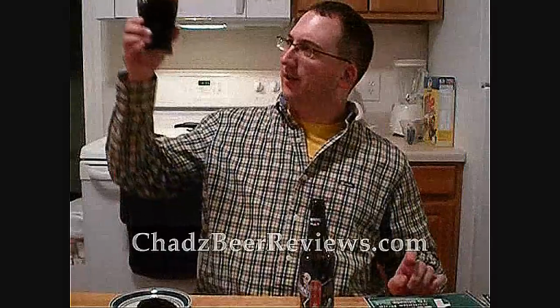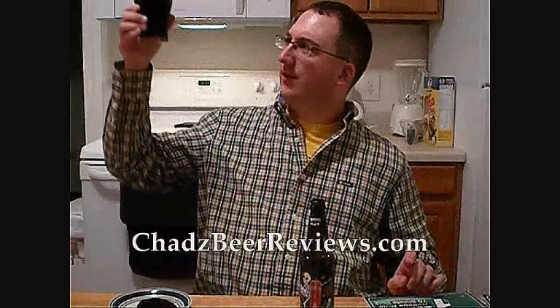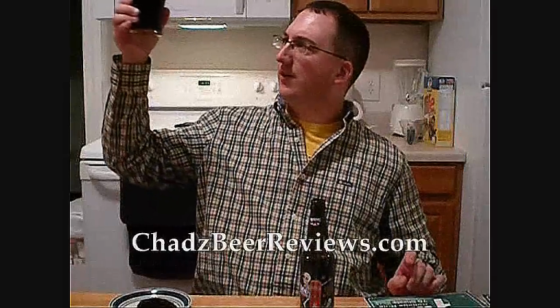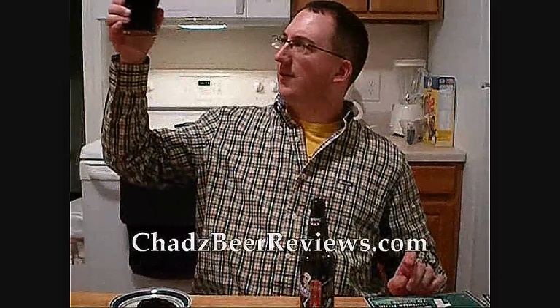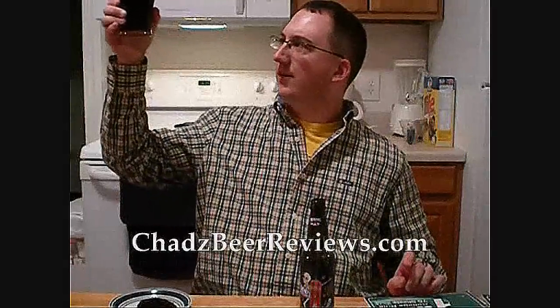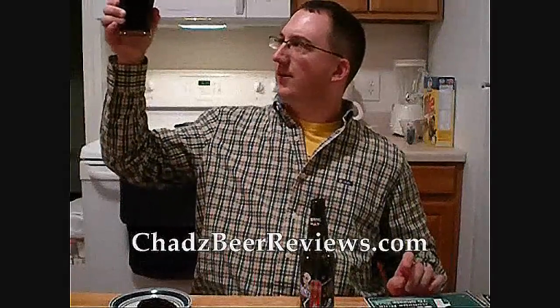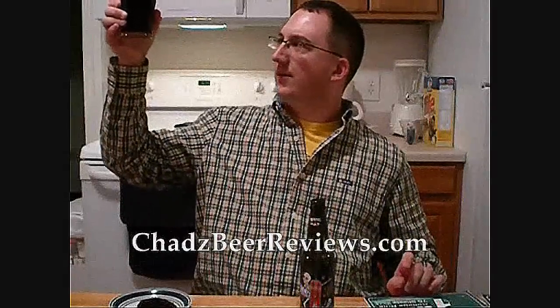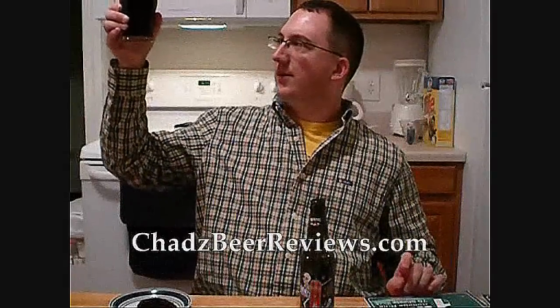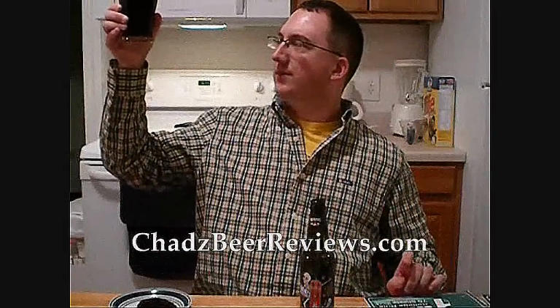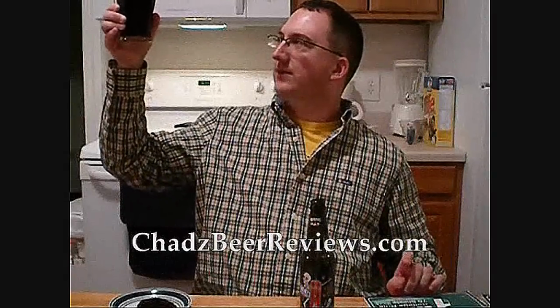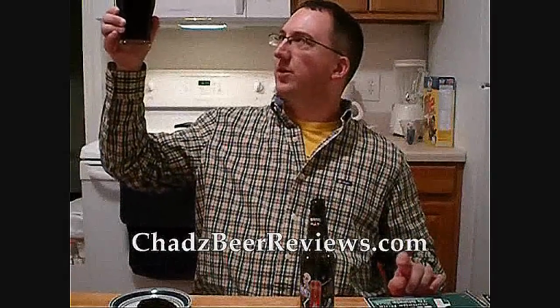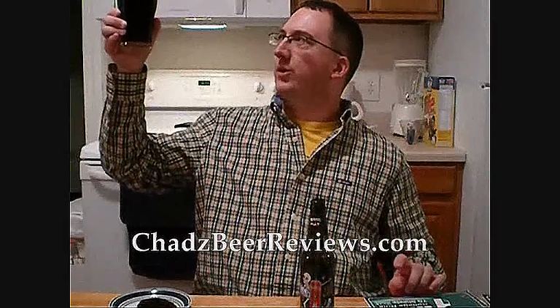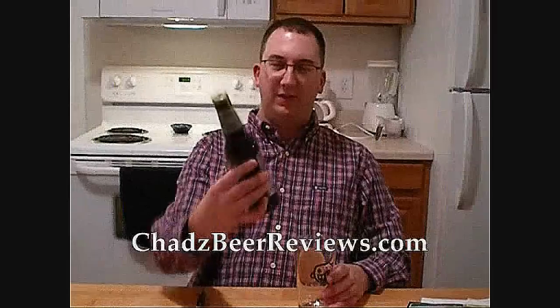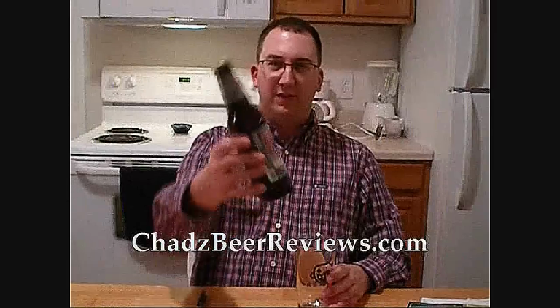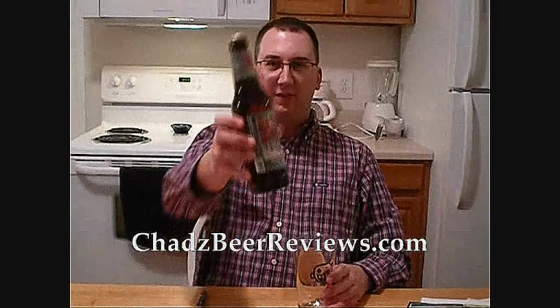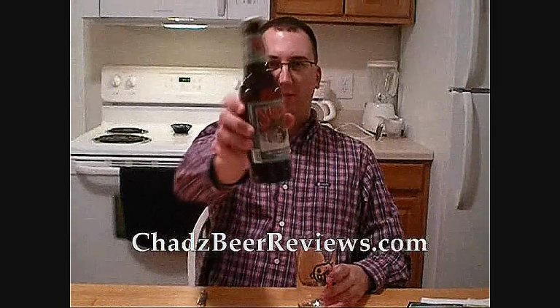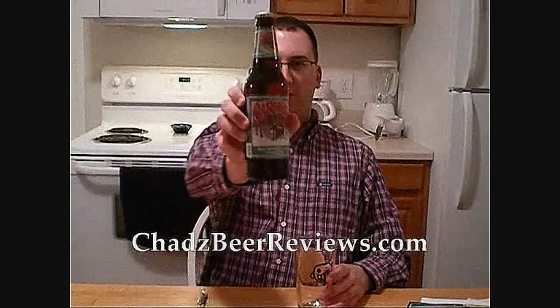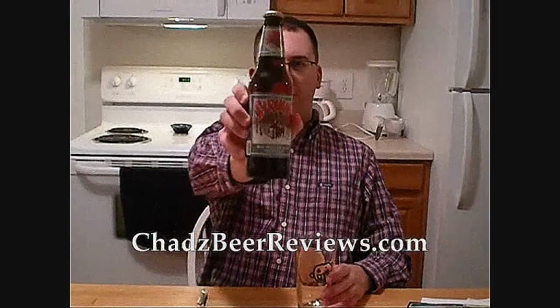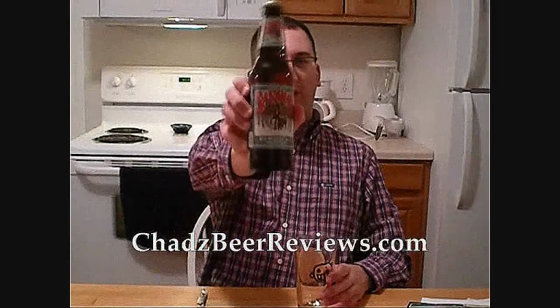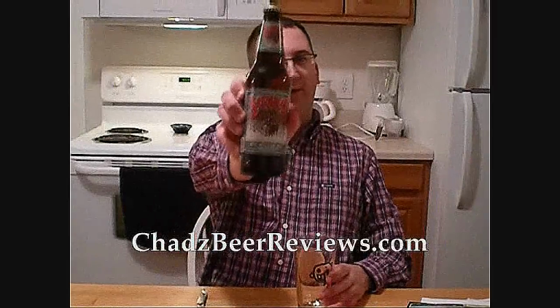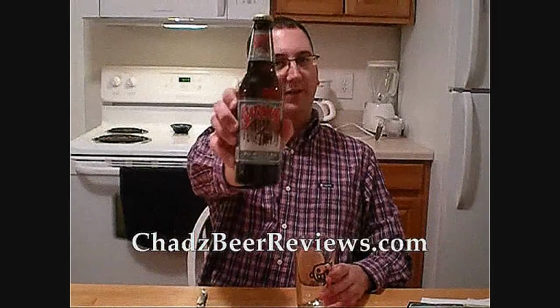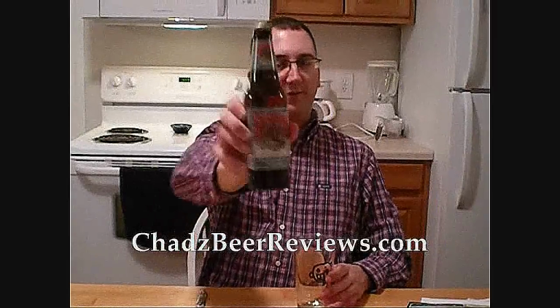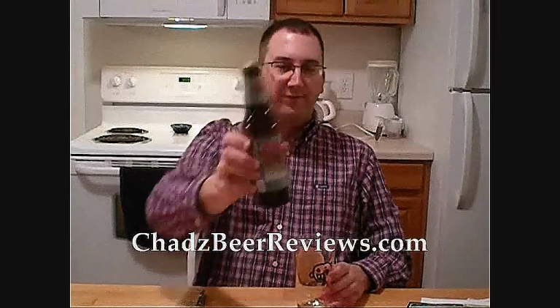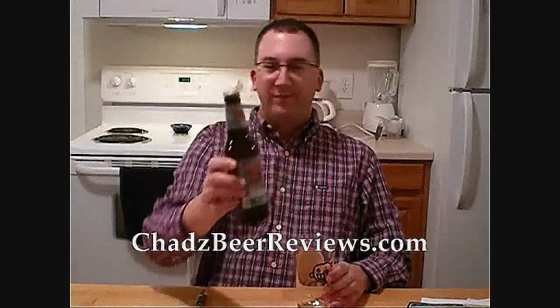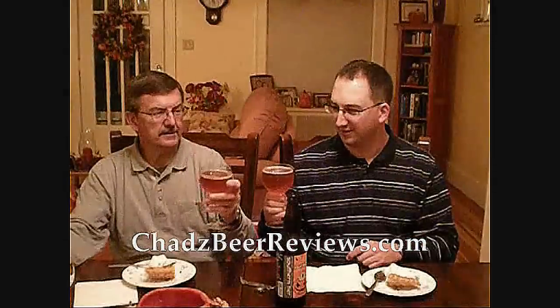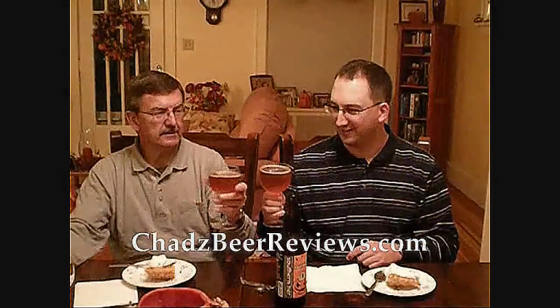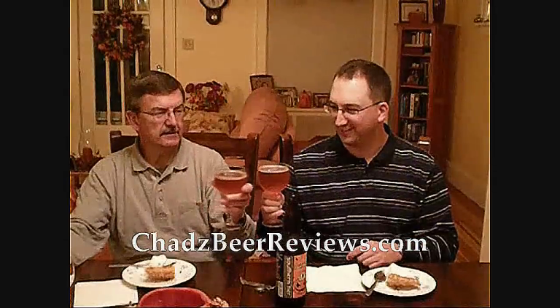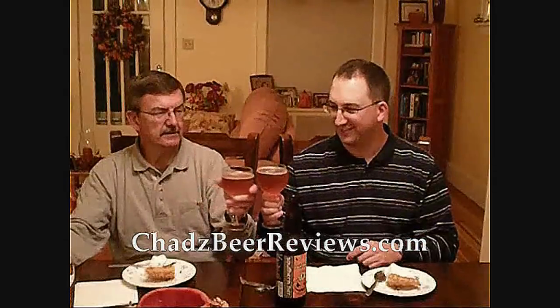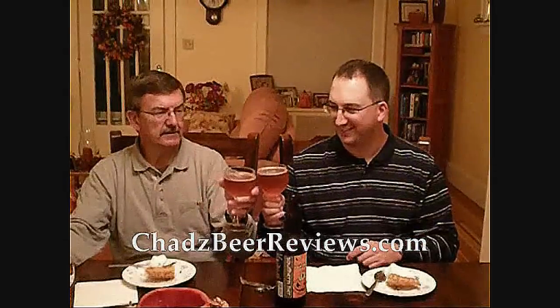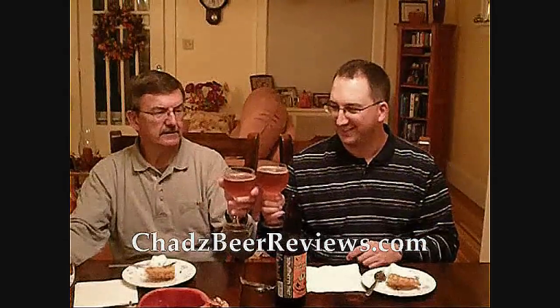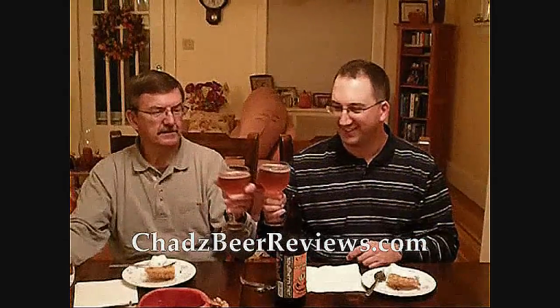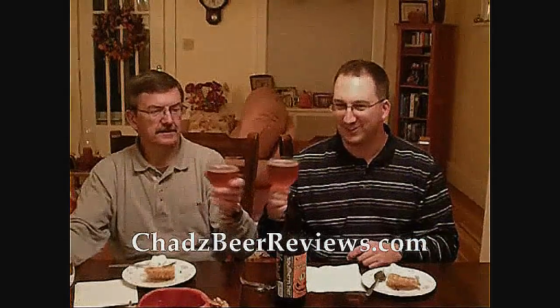If you can brew it, Chad can review it — it's time for Chad's Beer Reviews.